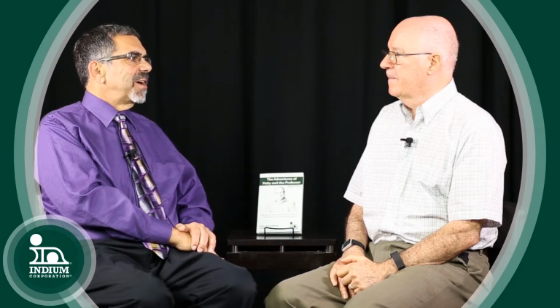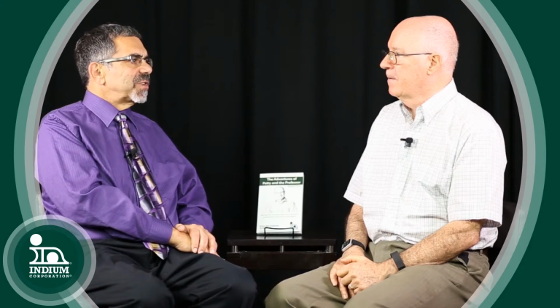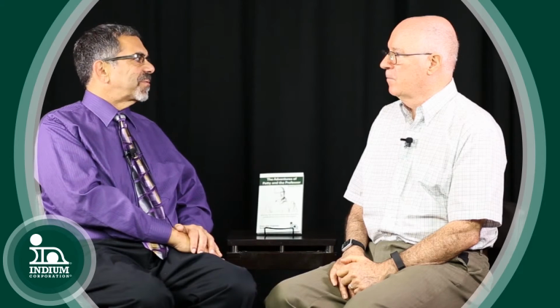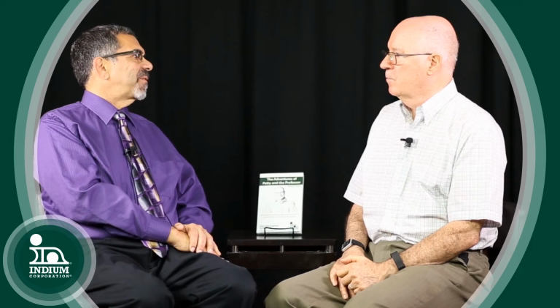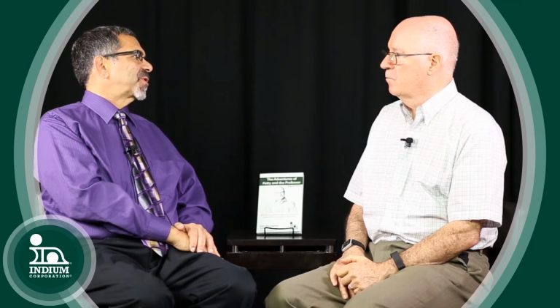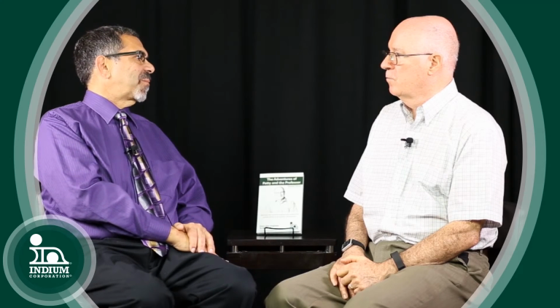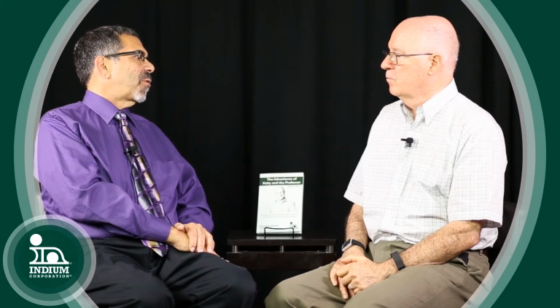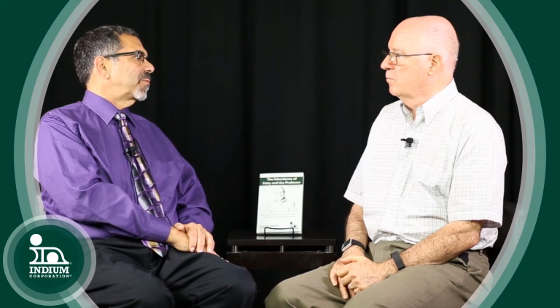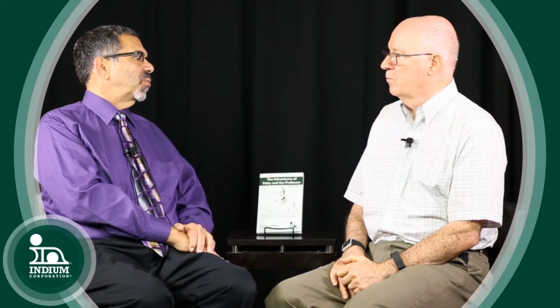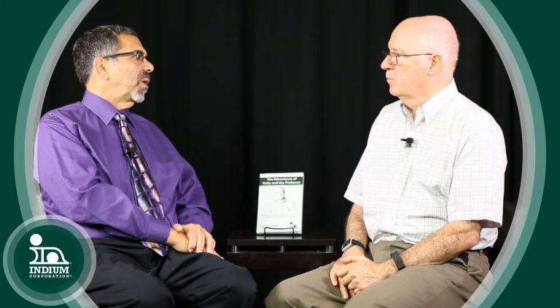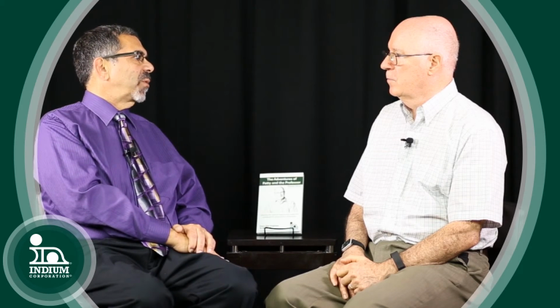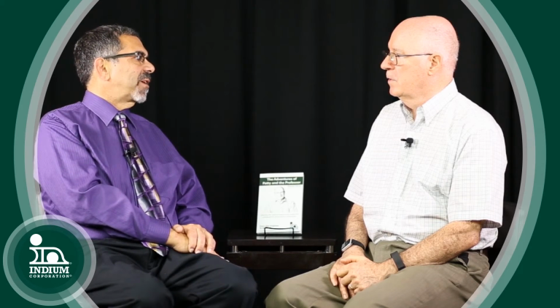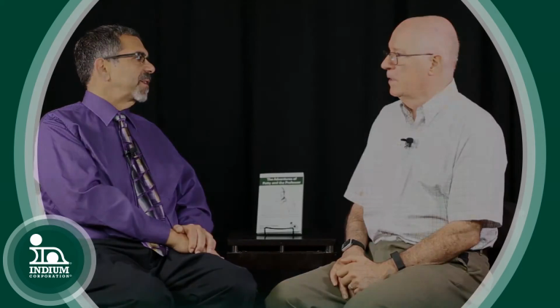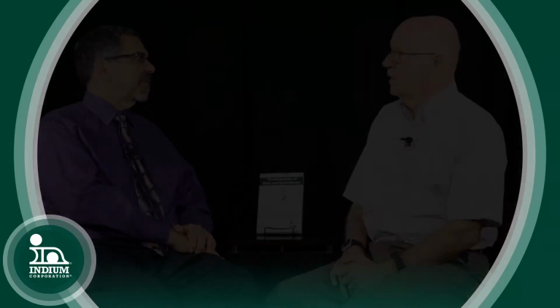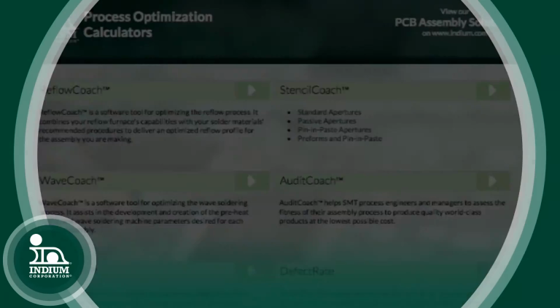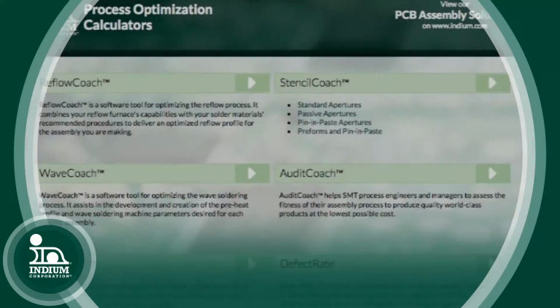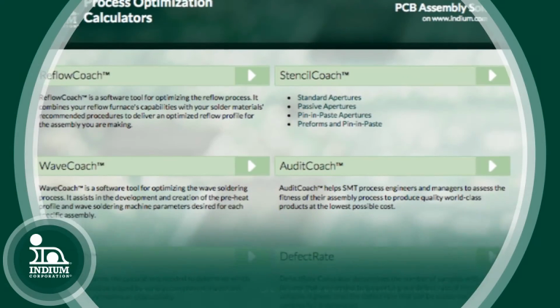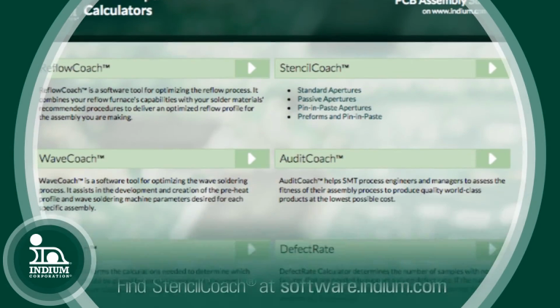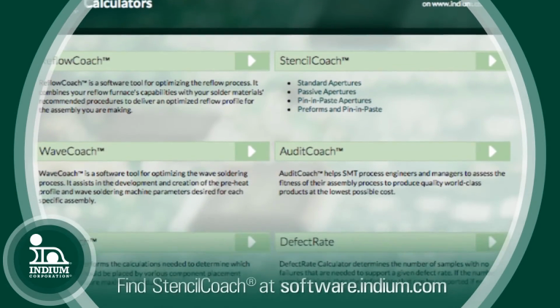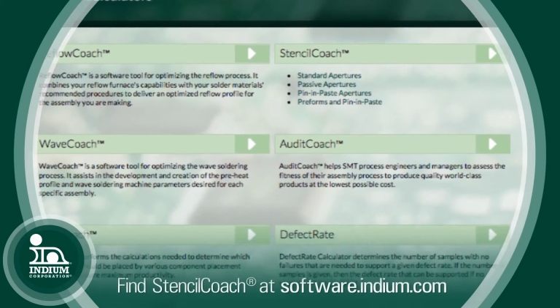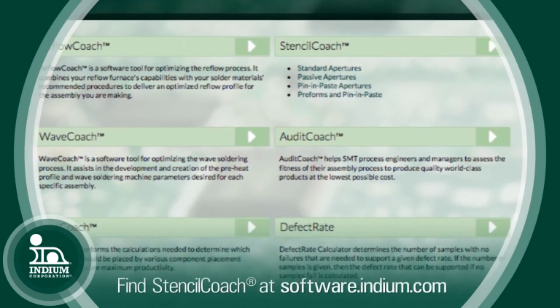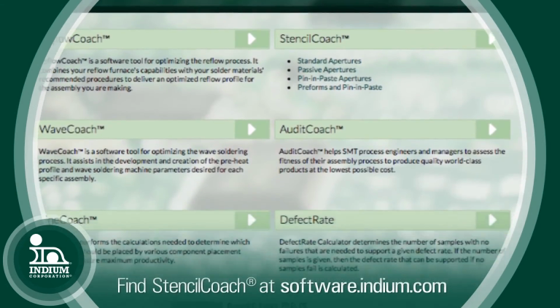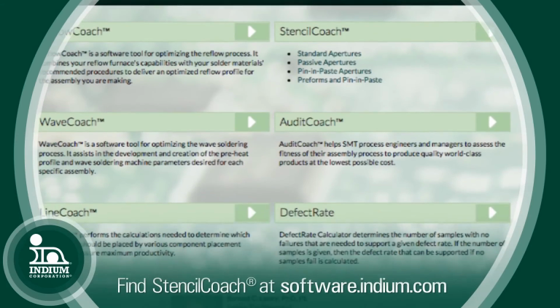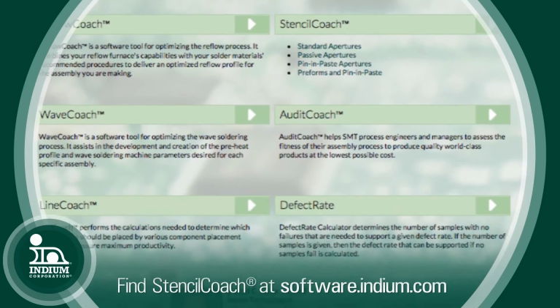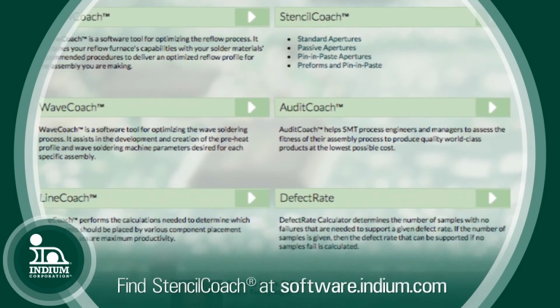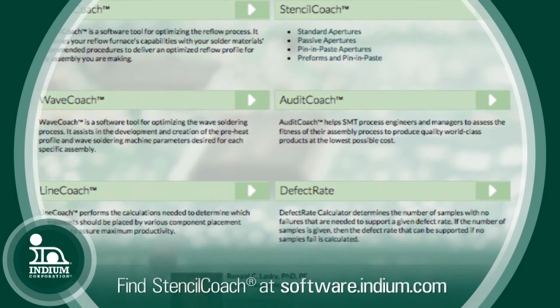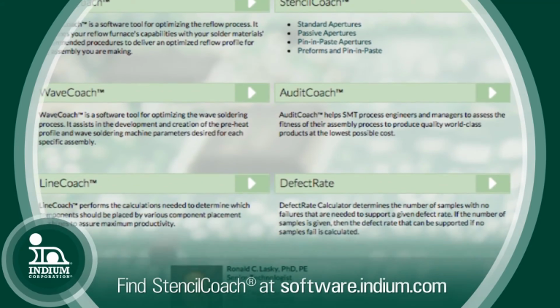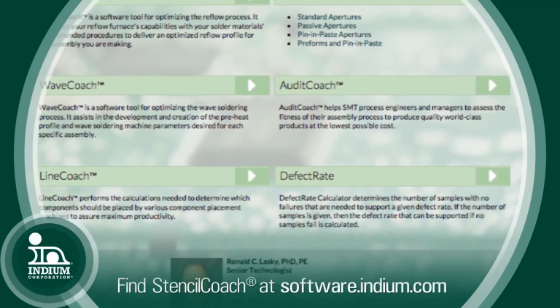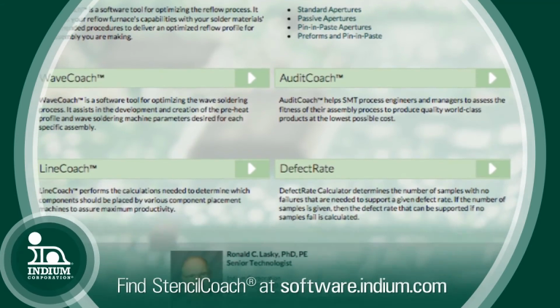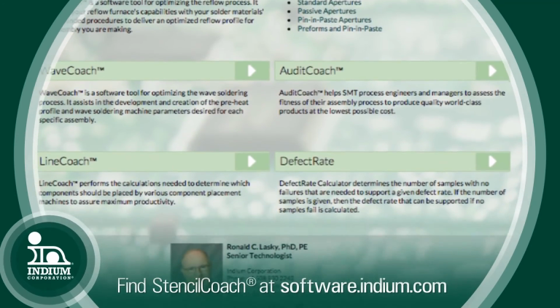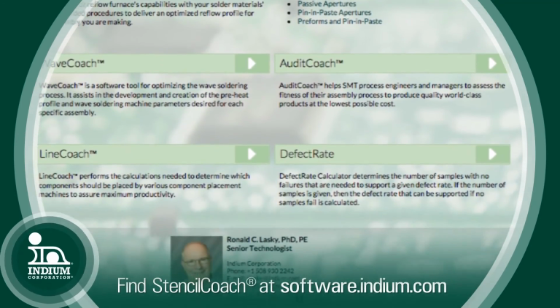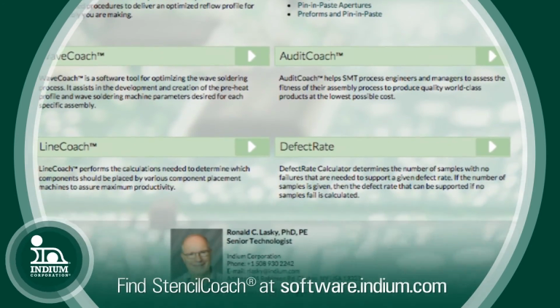So this is a very versatile, powerful tool. Where can we find it? You can find this tool at software.indium.com.